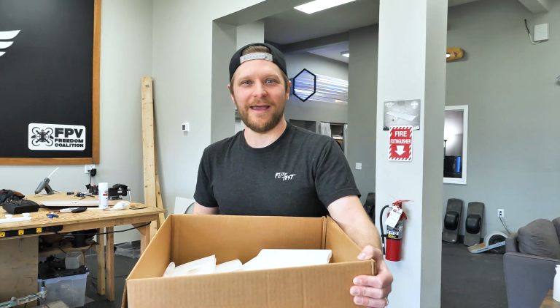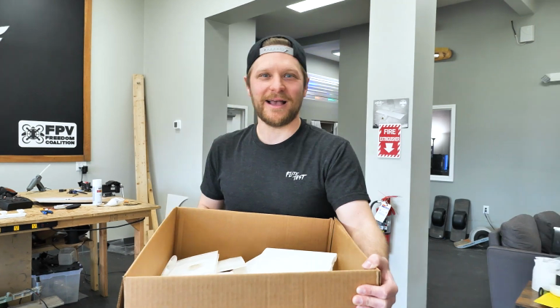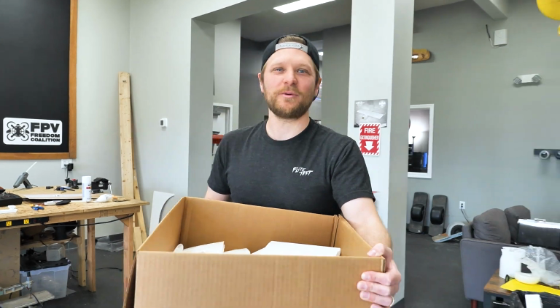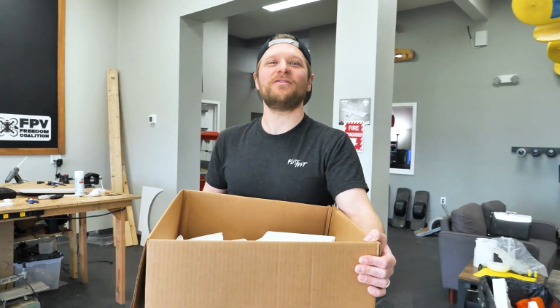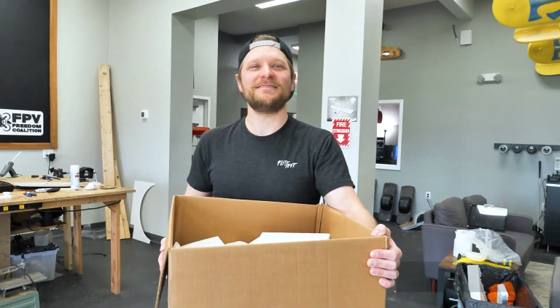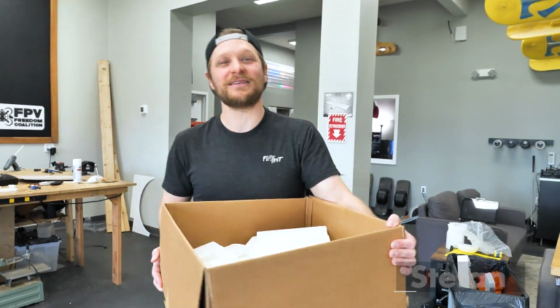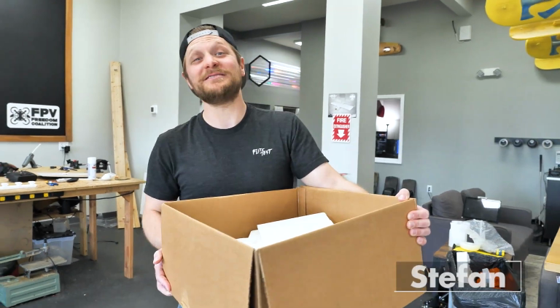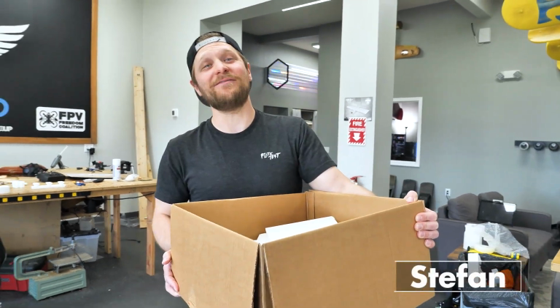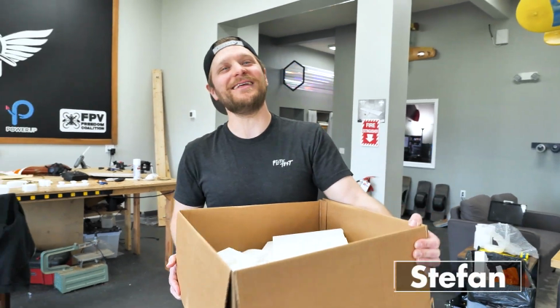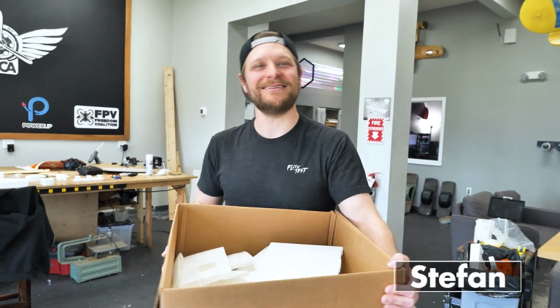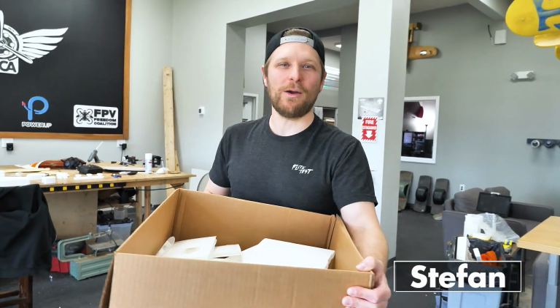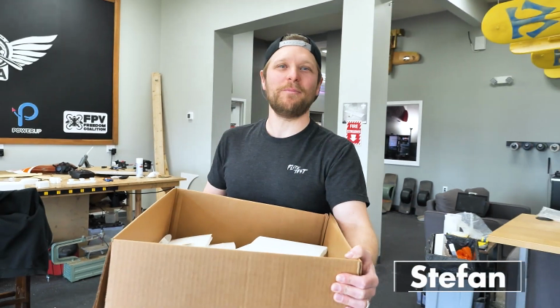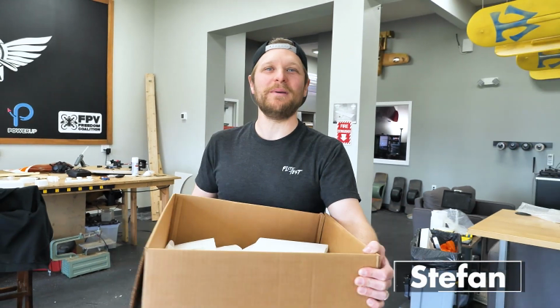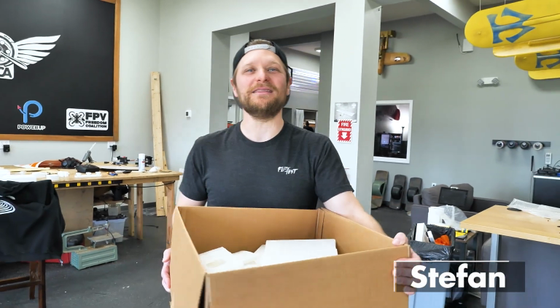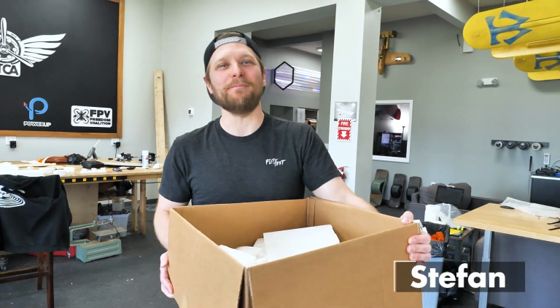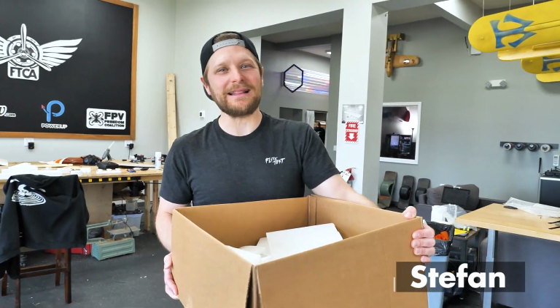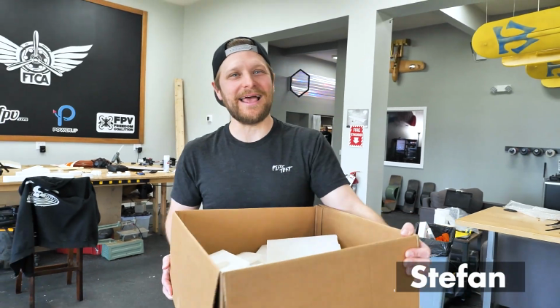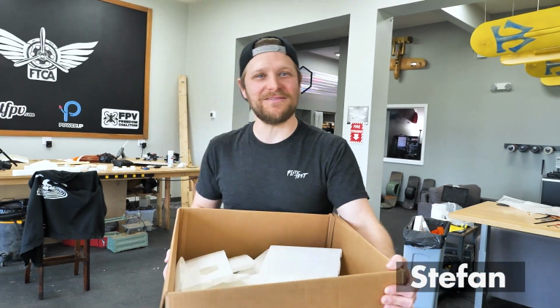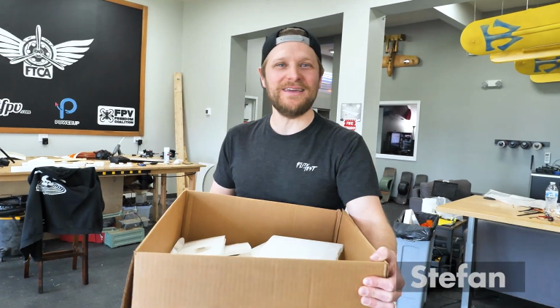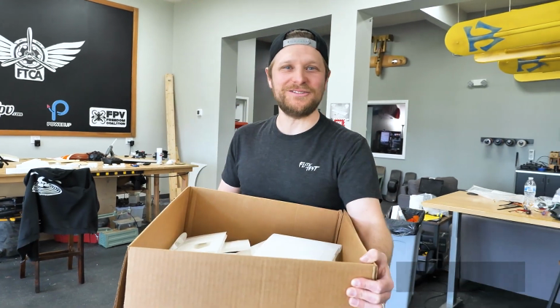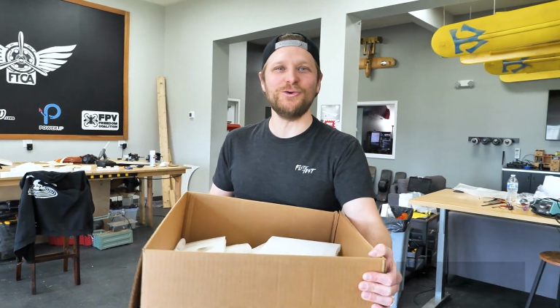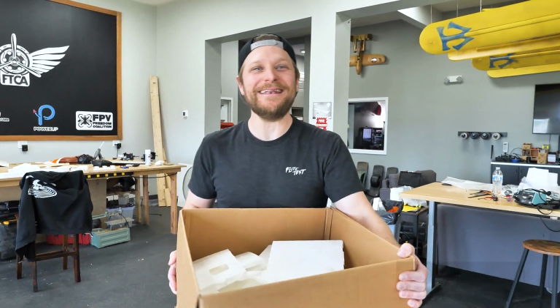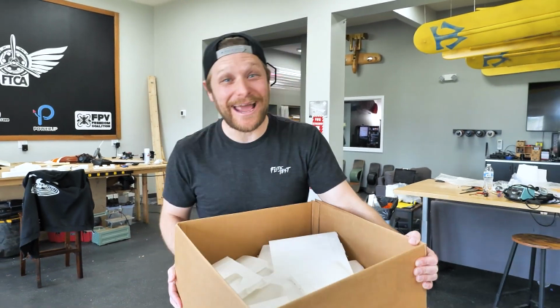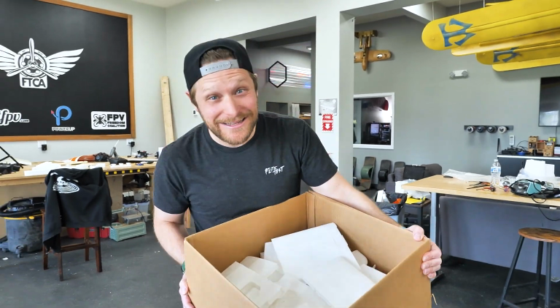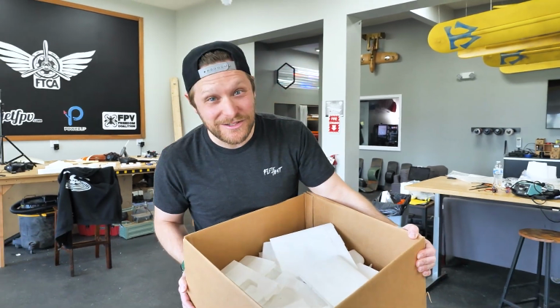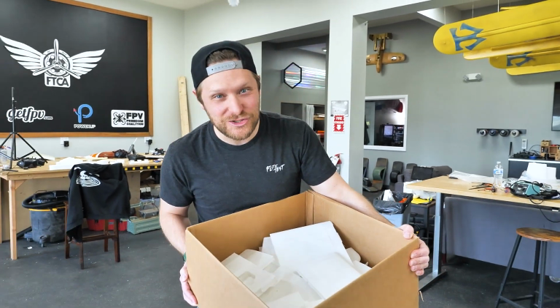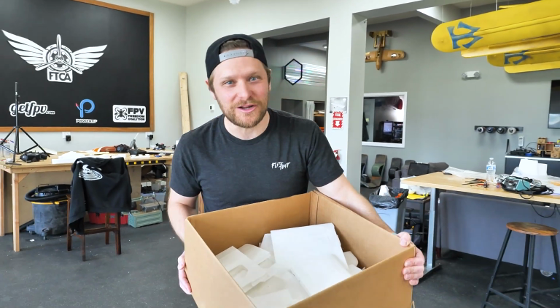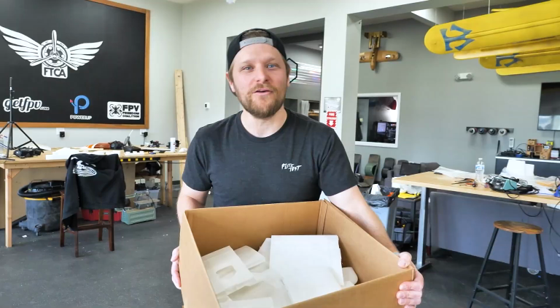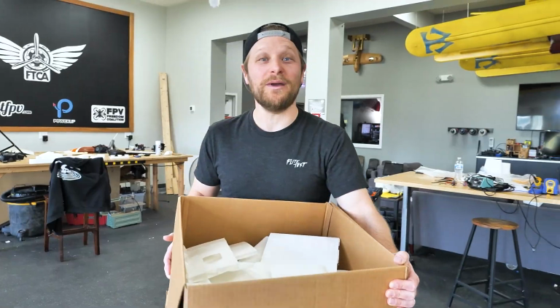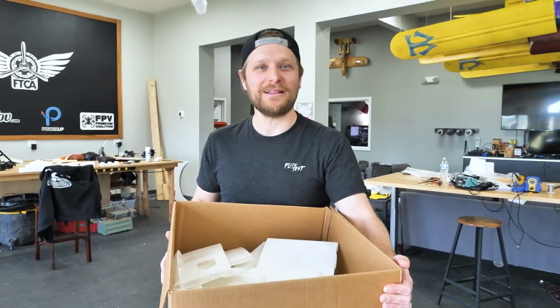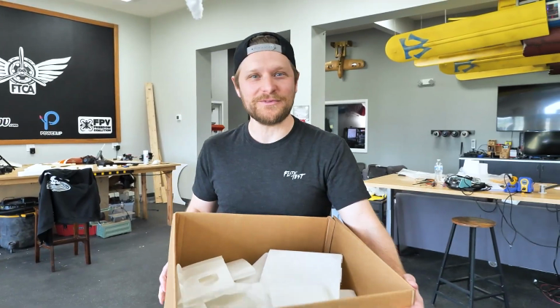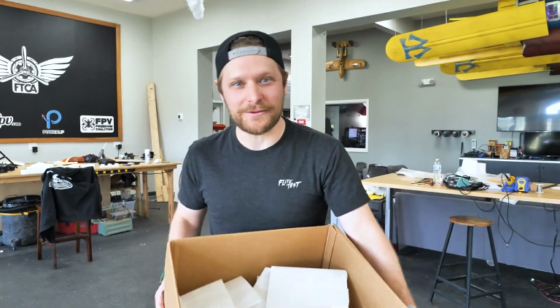Hey guys, welcome to Flight Test. I'm Stefan and today we're going to be building the Model S V2 Night Edition from Eclipson.